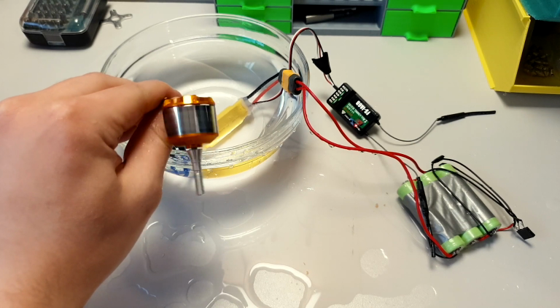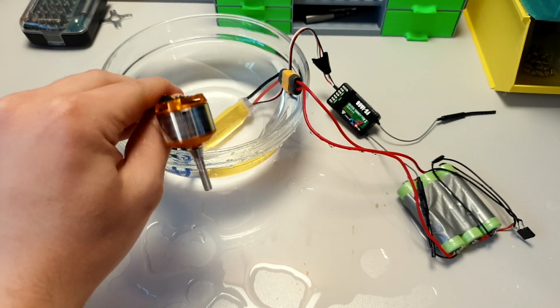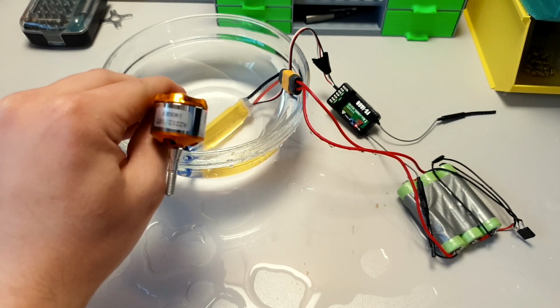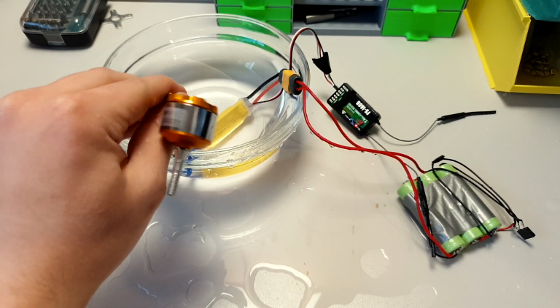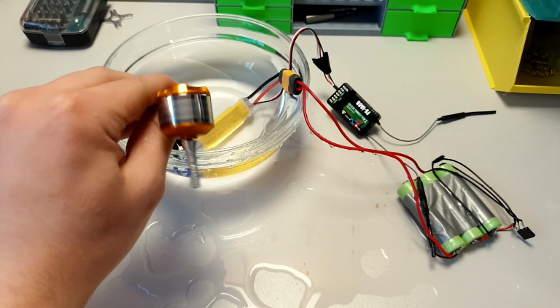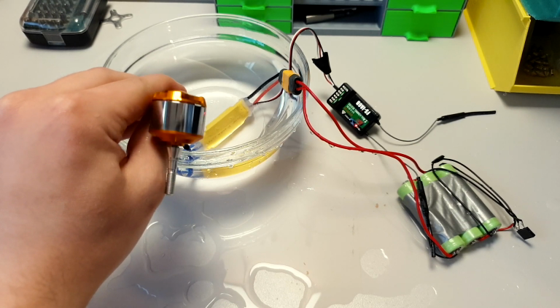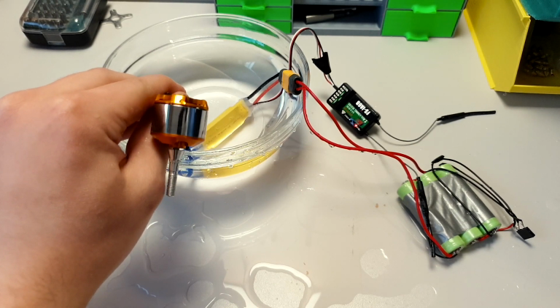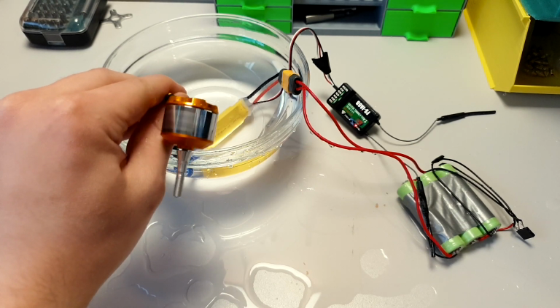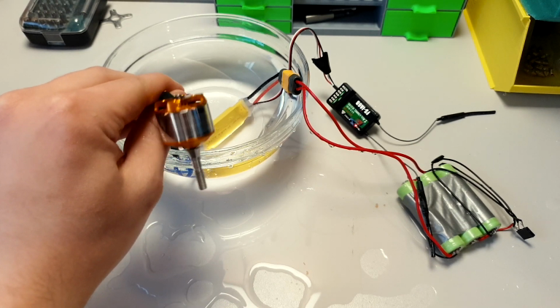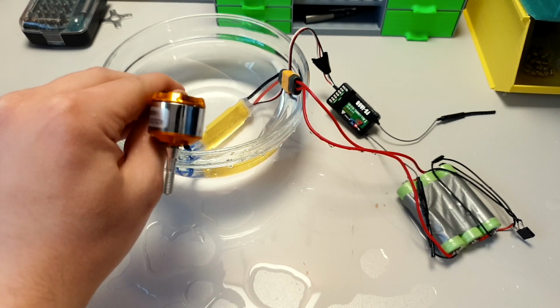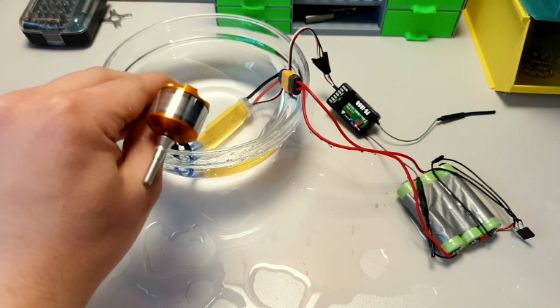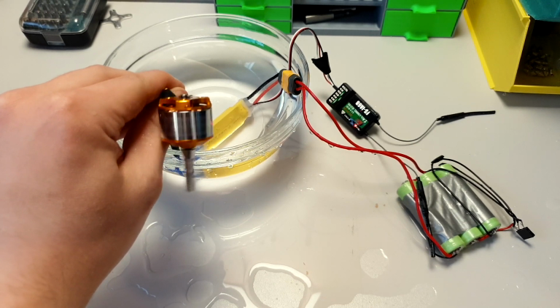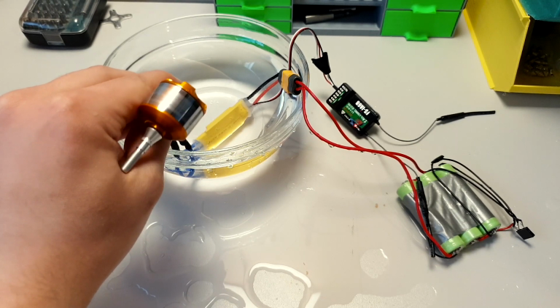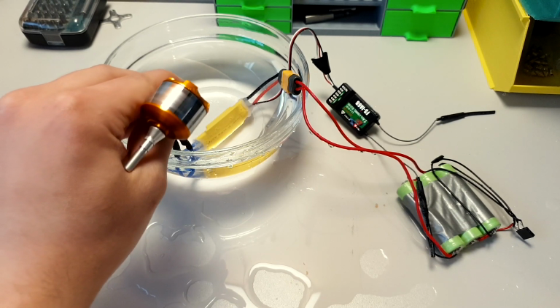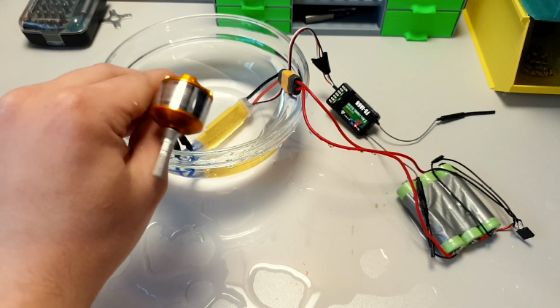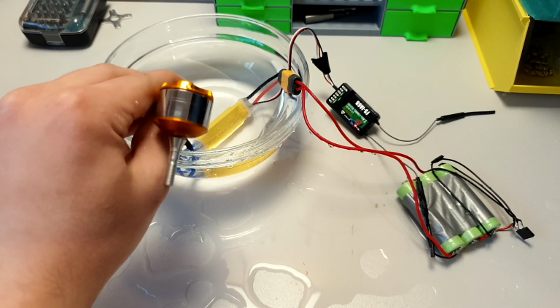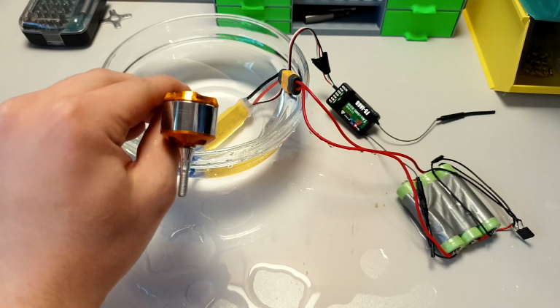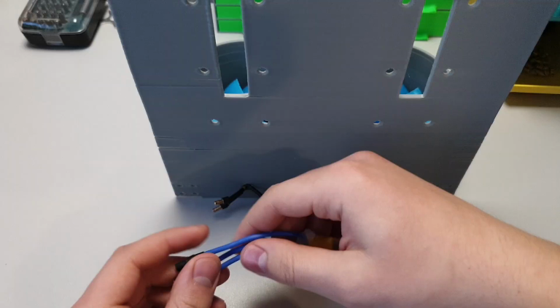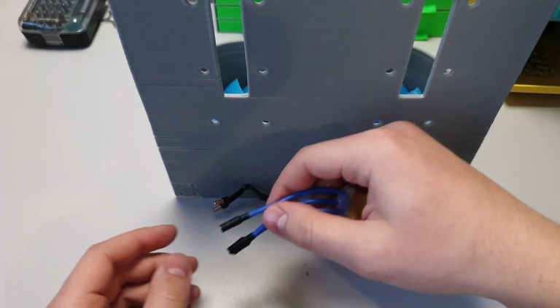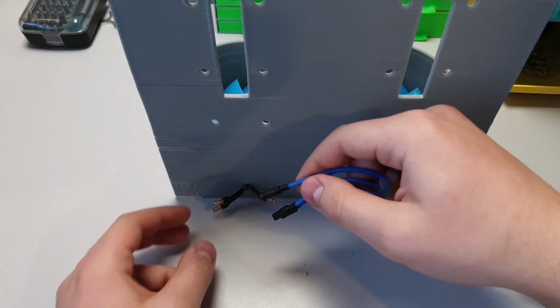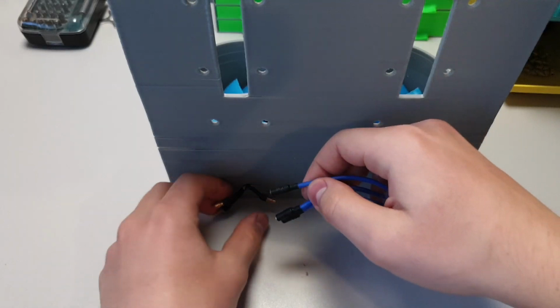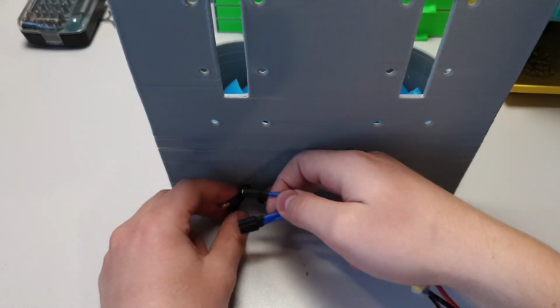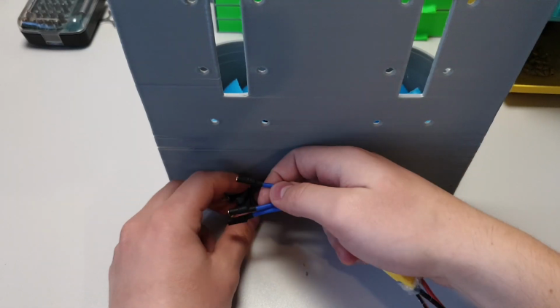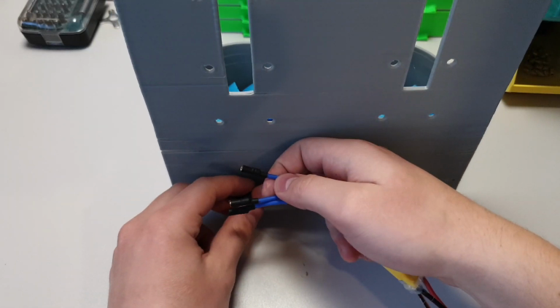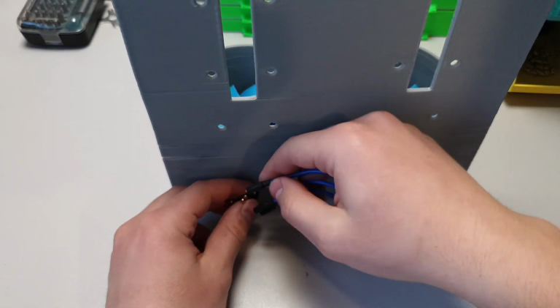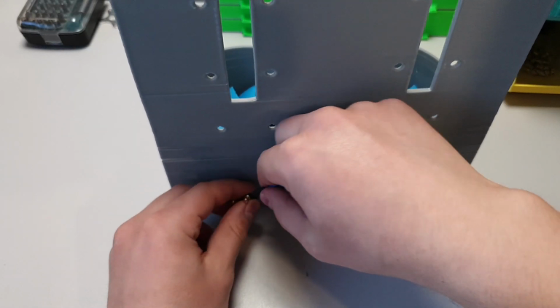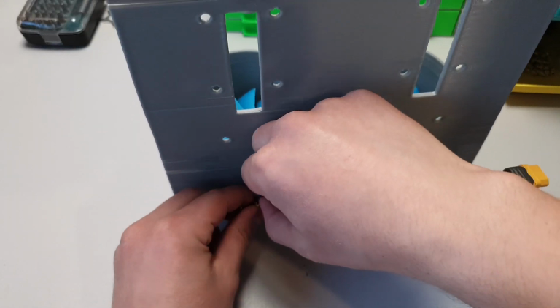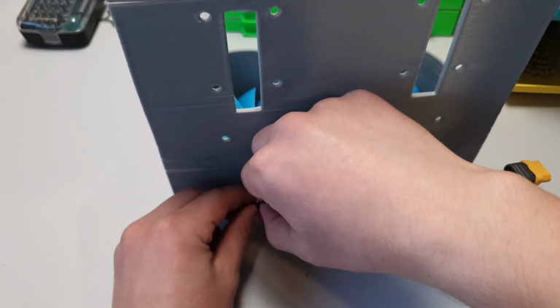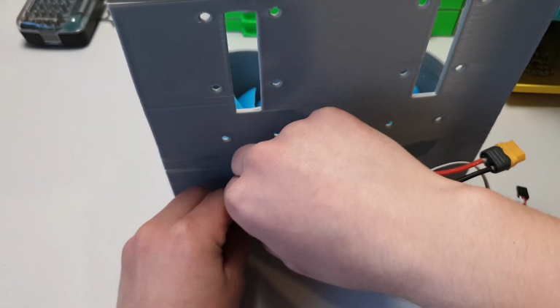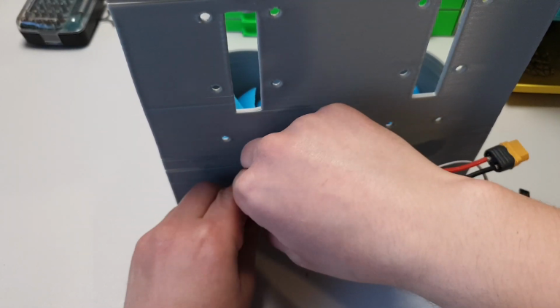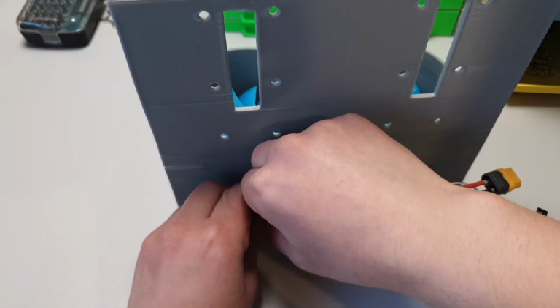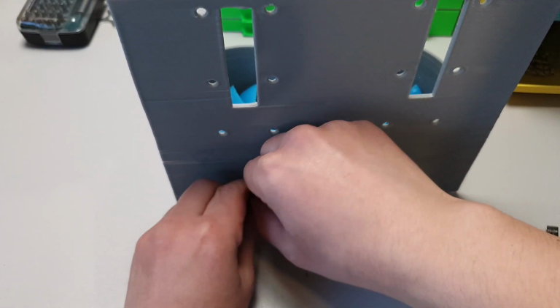Now it's time to install the ESCs. First connect the wires to the motors and then secure them to the body using zip ties.